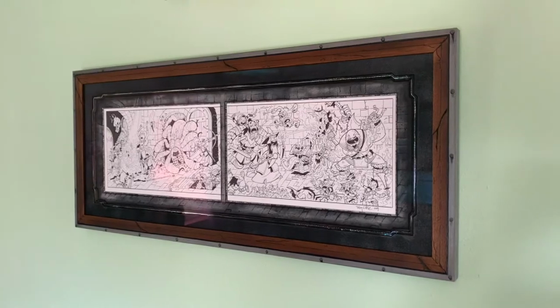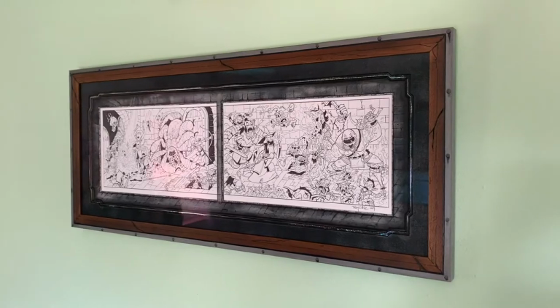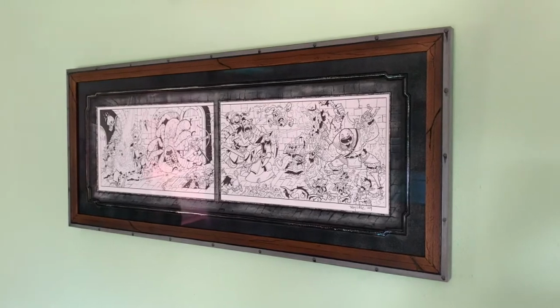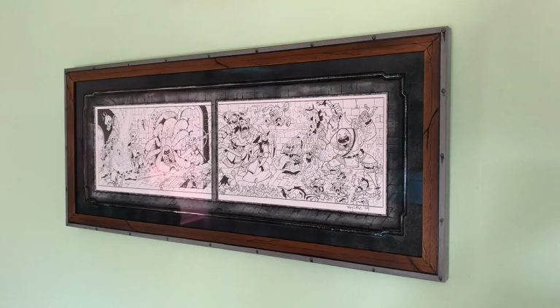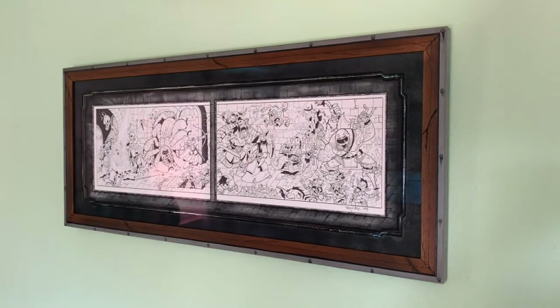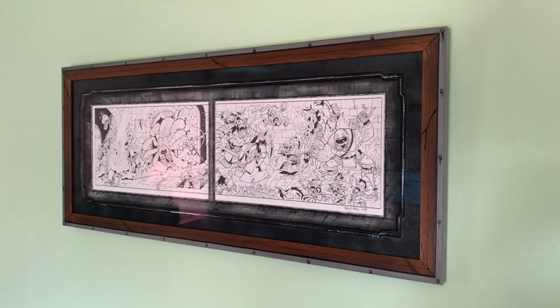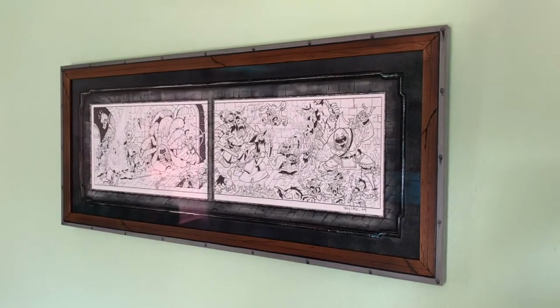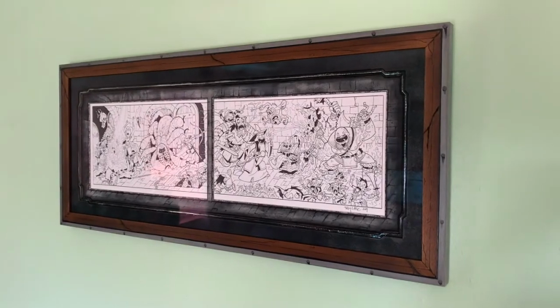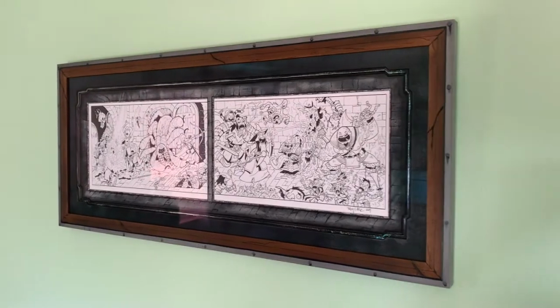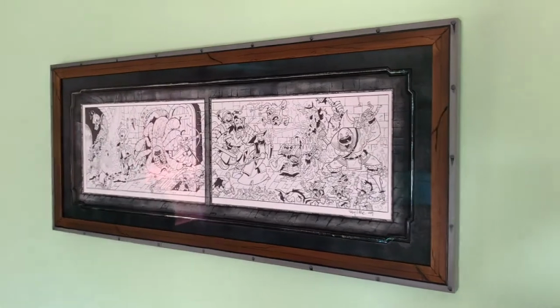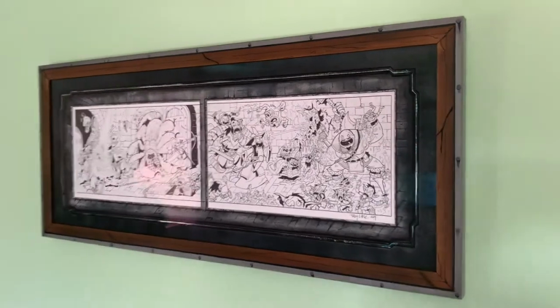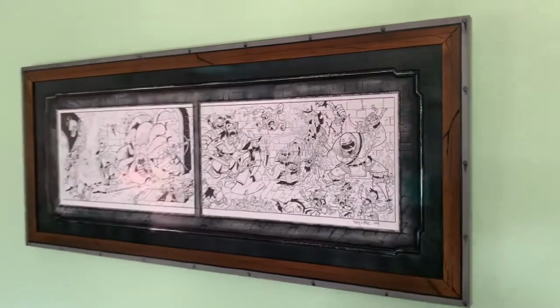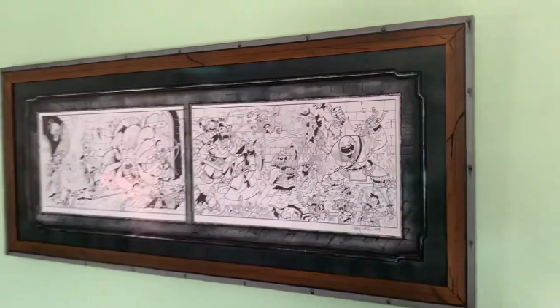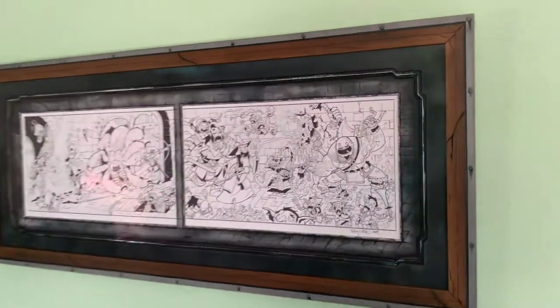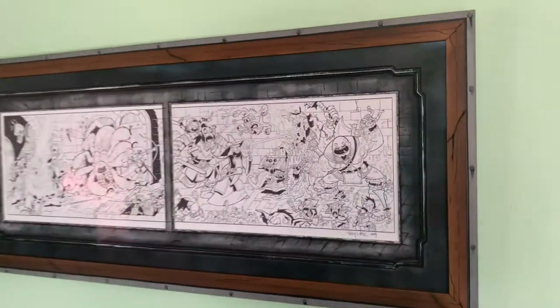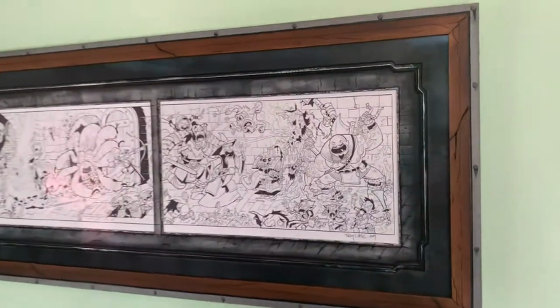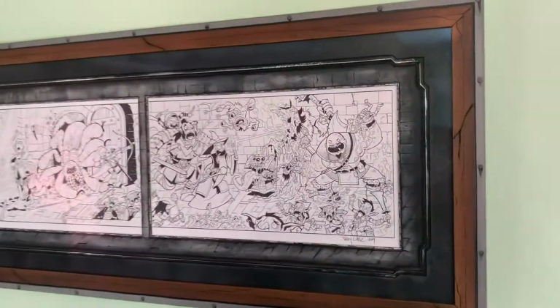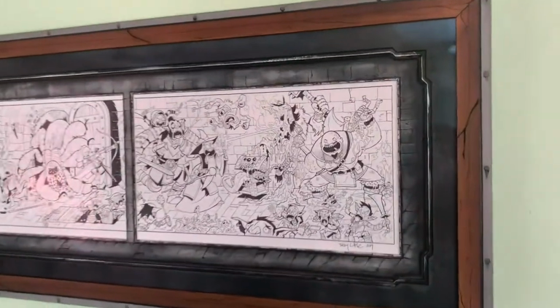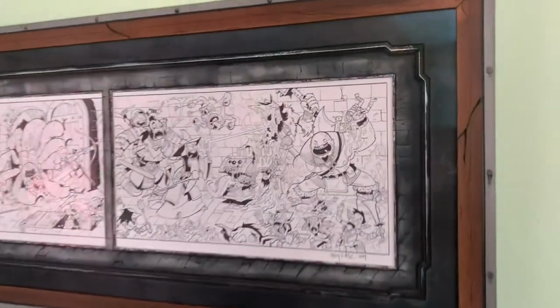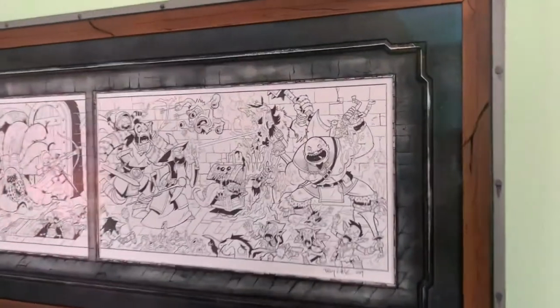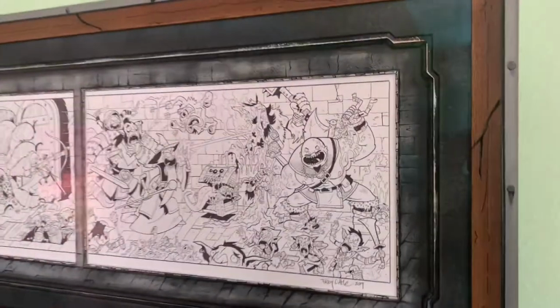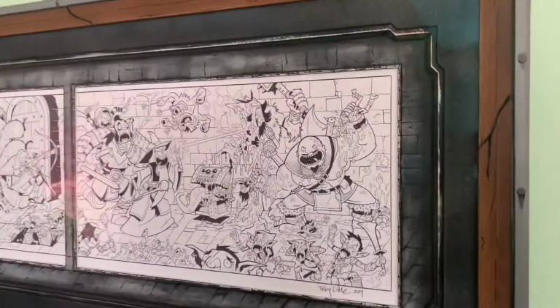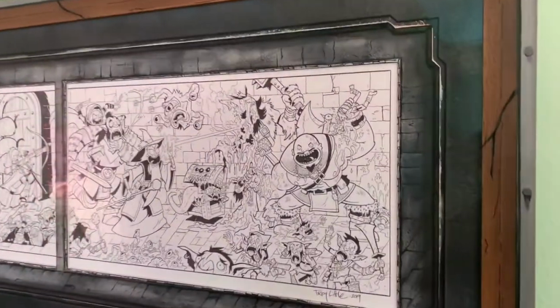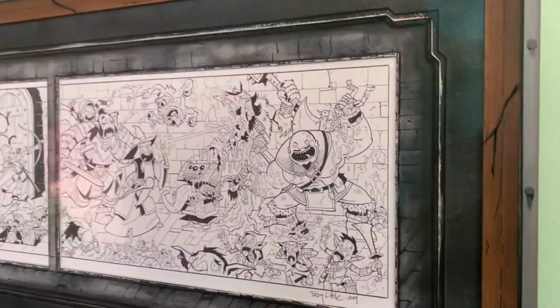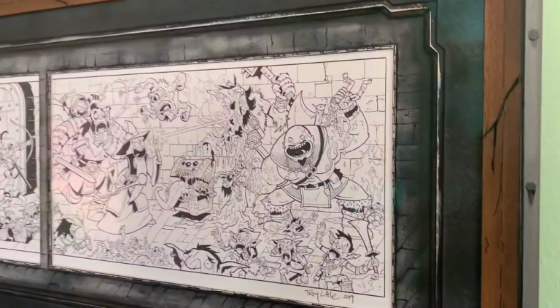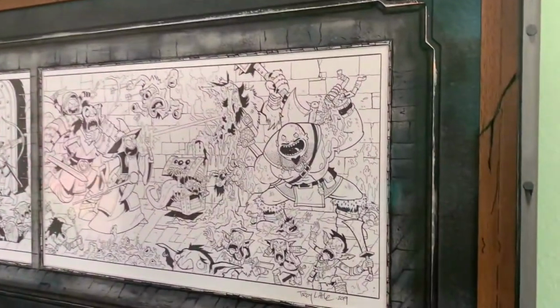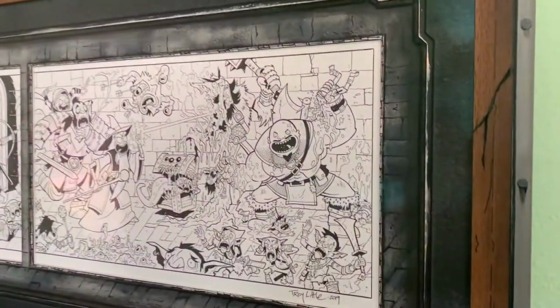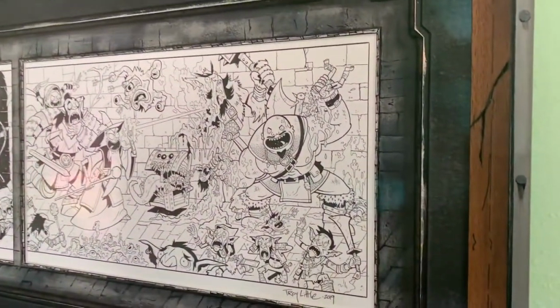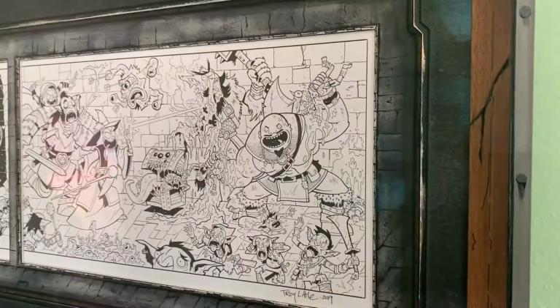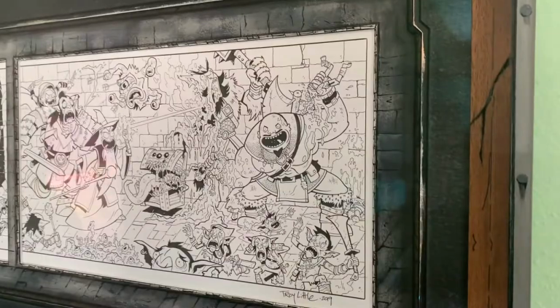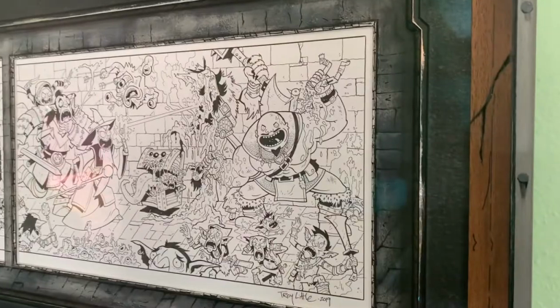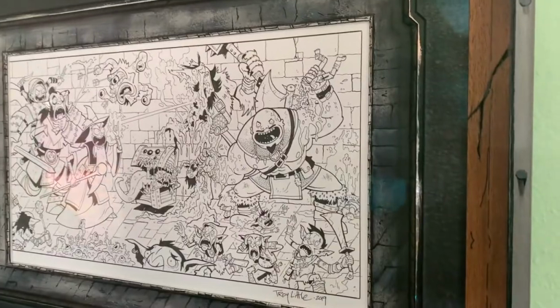Today on How They Do It, Plumbuses. Everyone has a plumbus in their home.